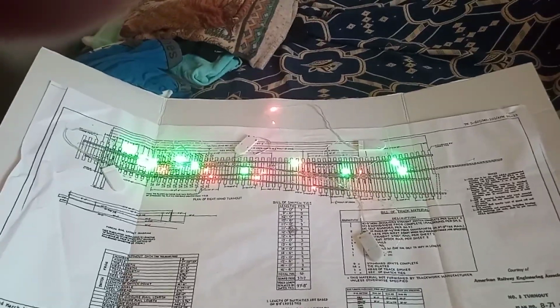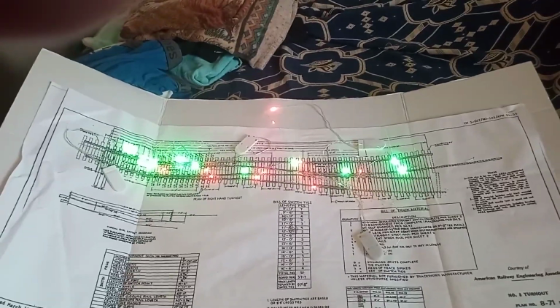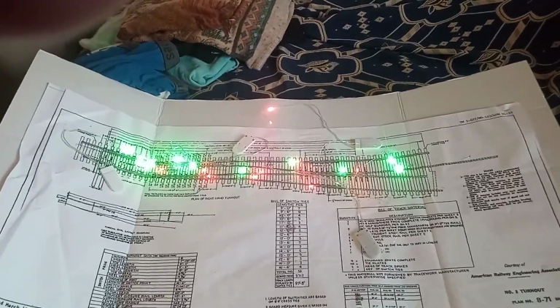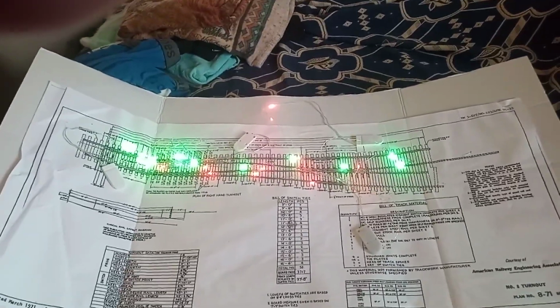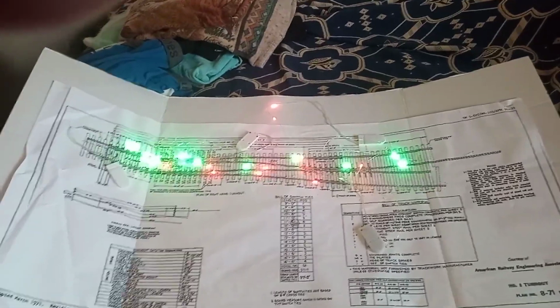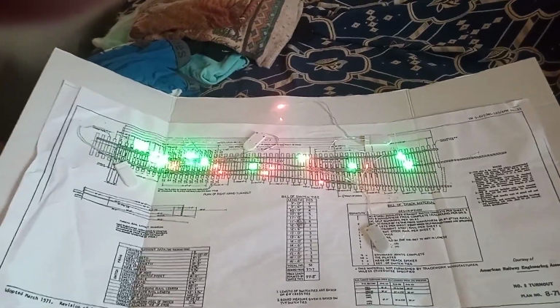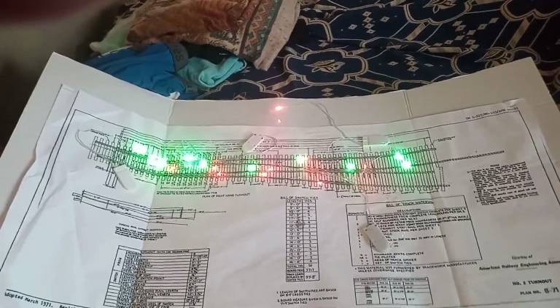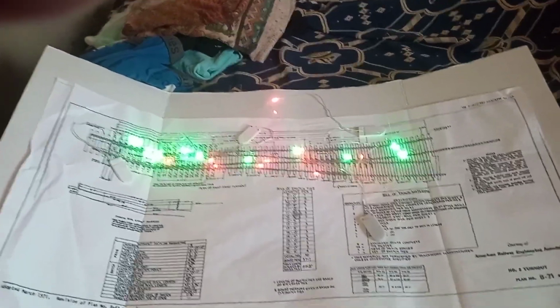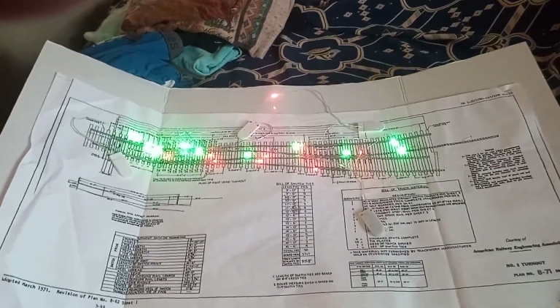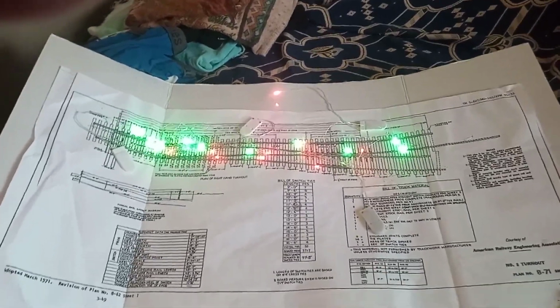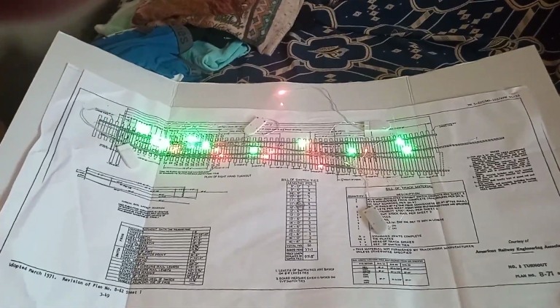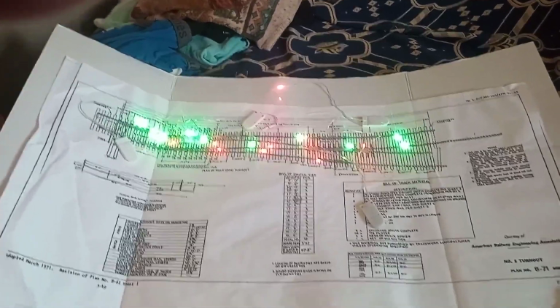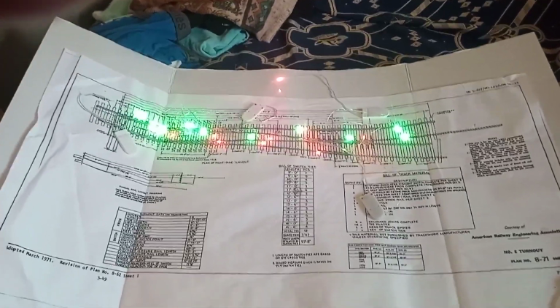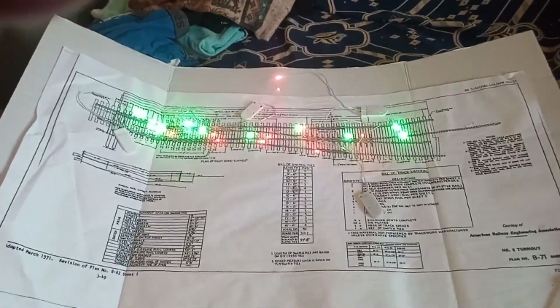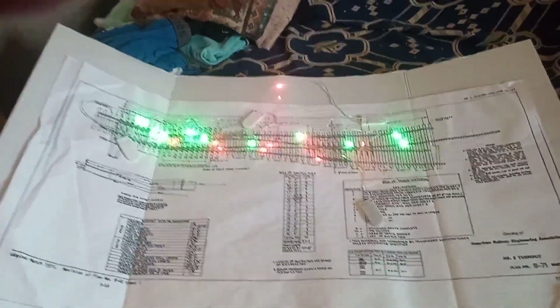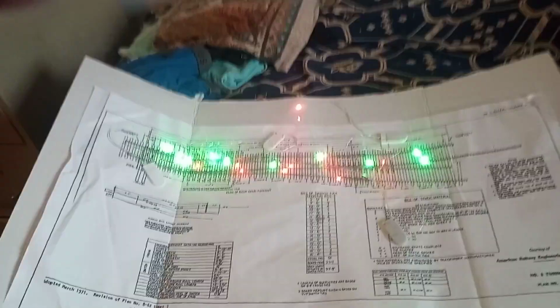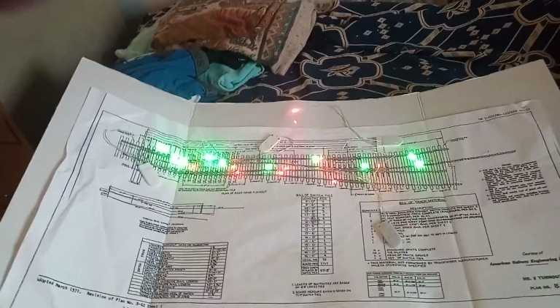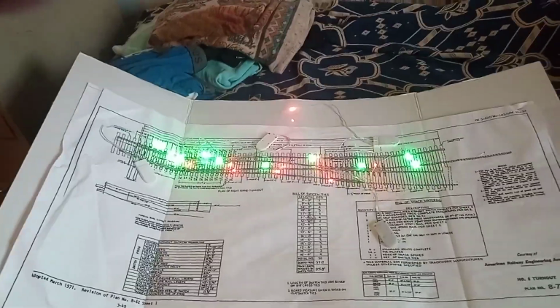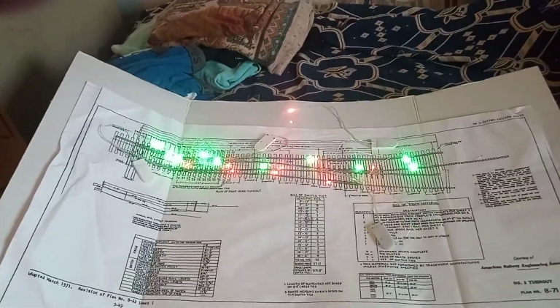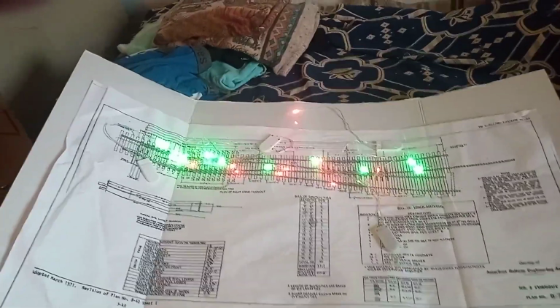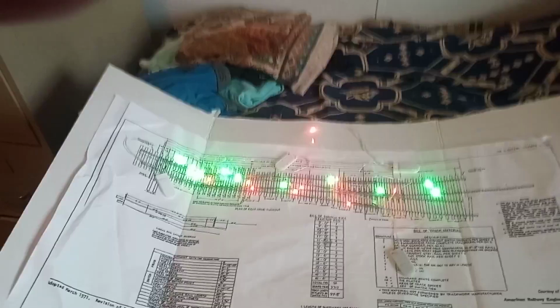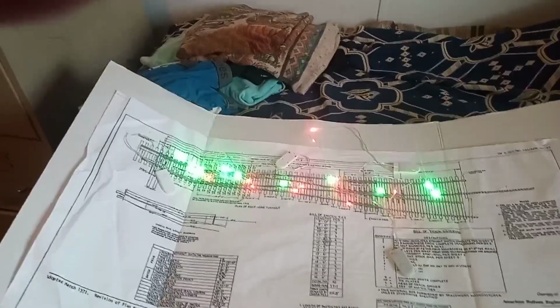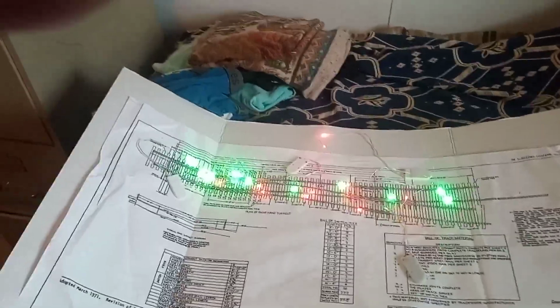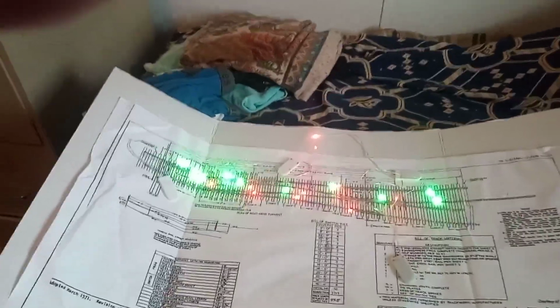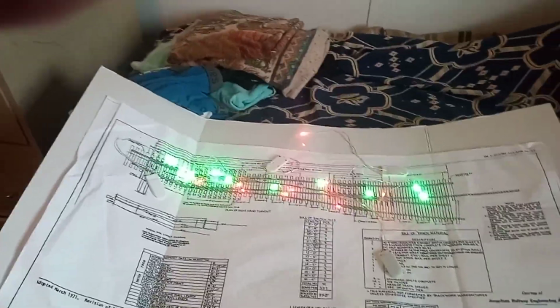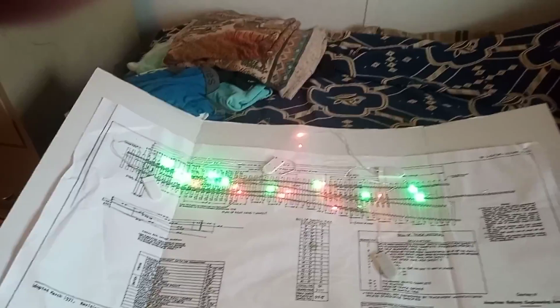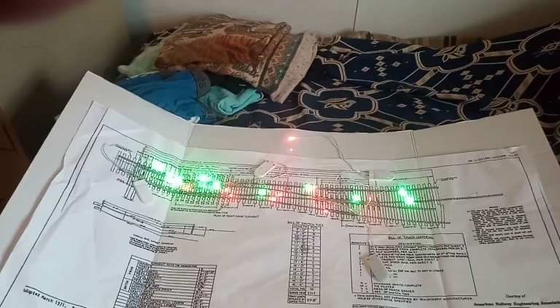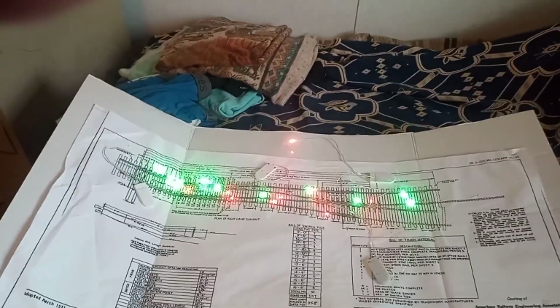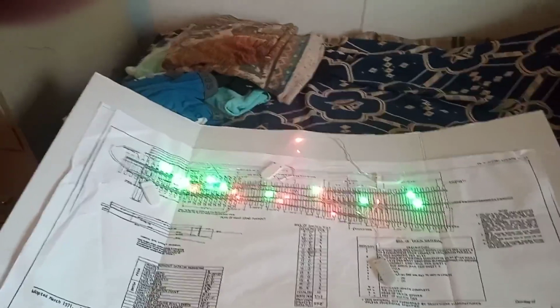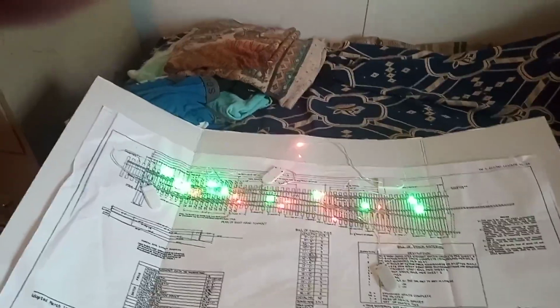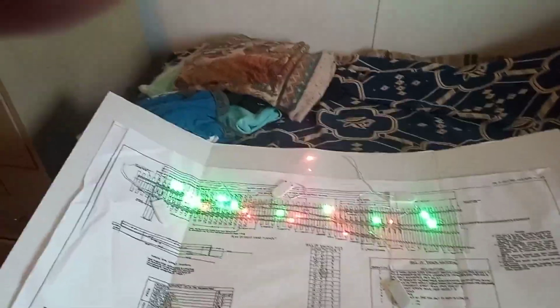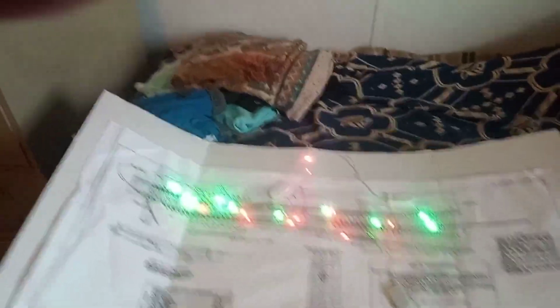So basically, absolute block siding rope lights on the rails for about a good 200 feet.